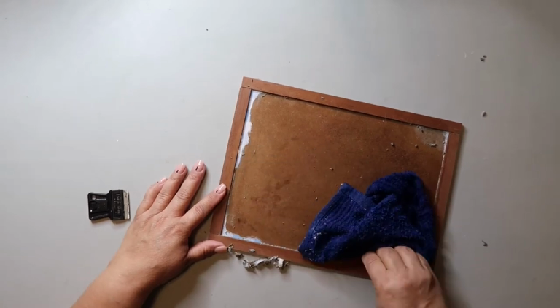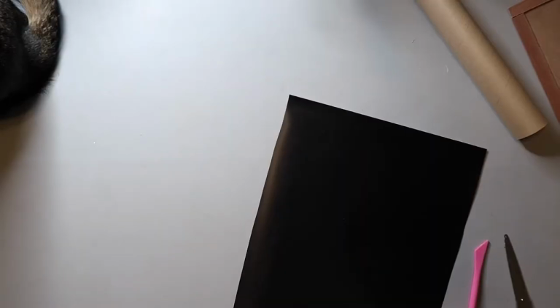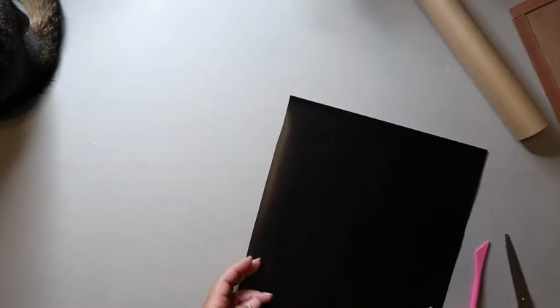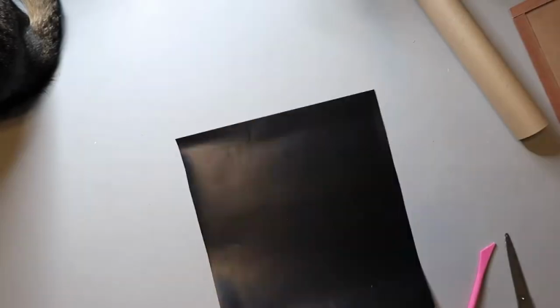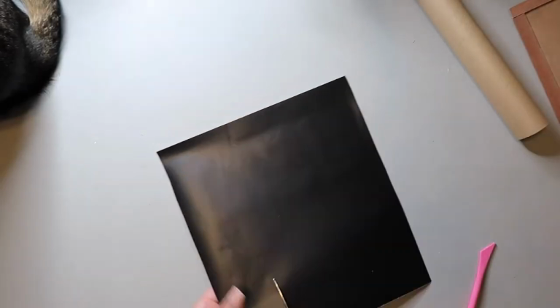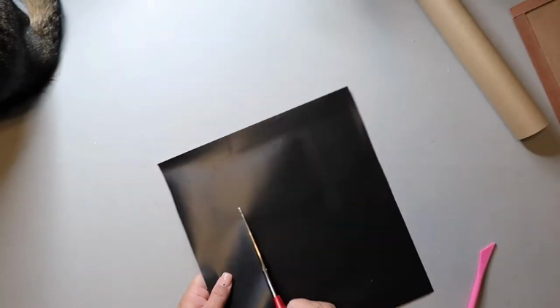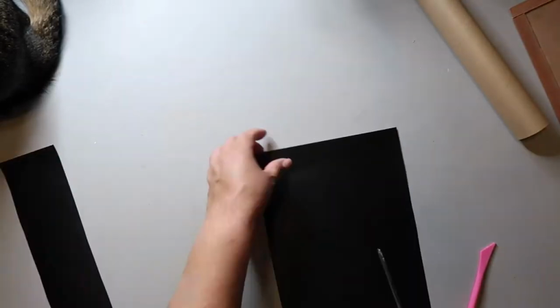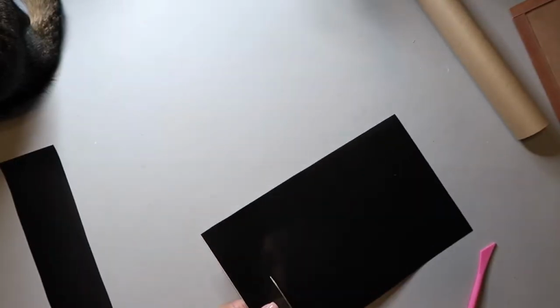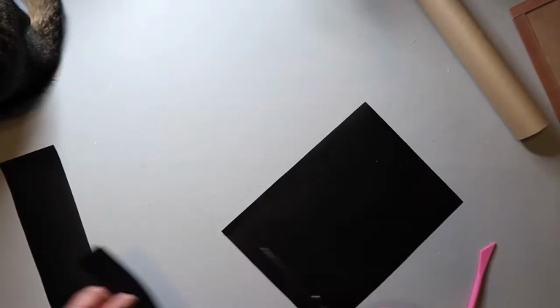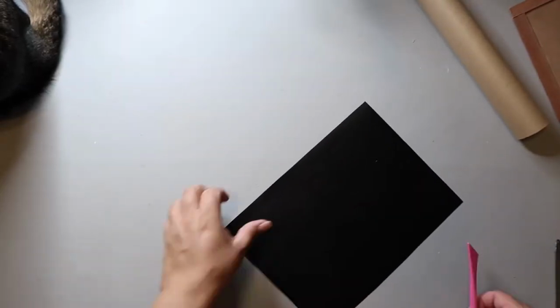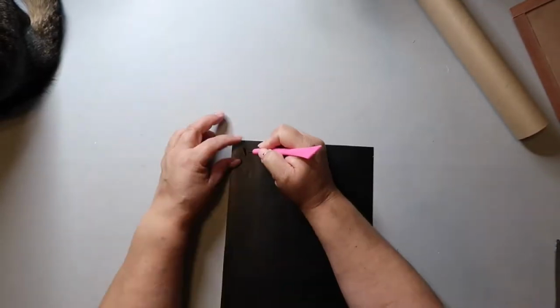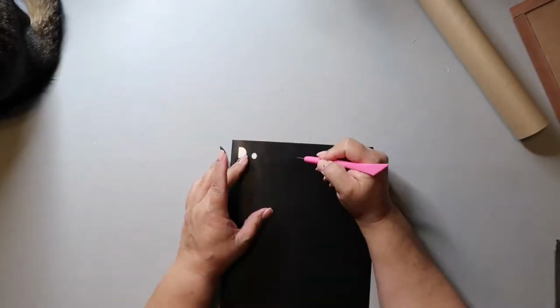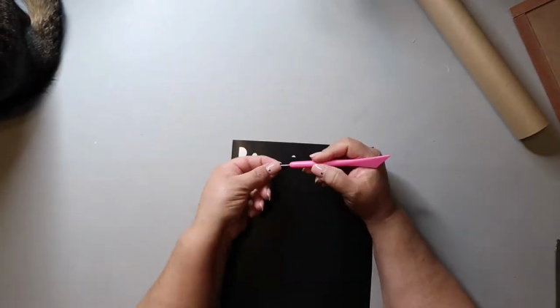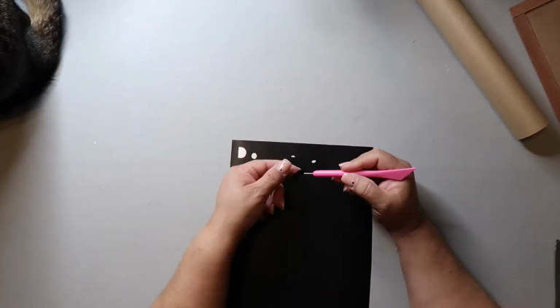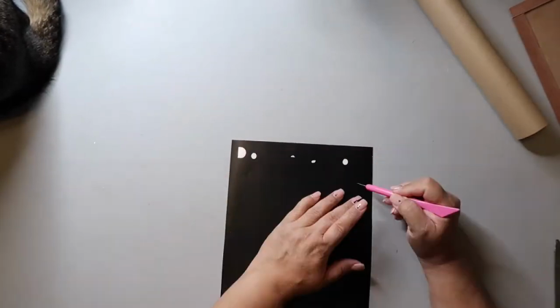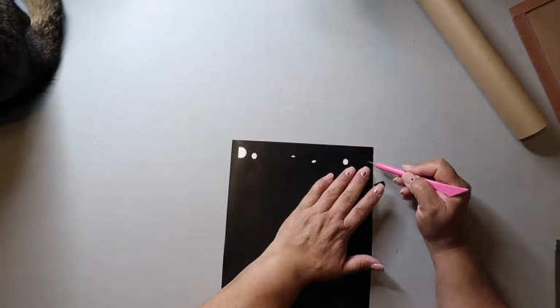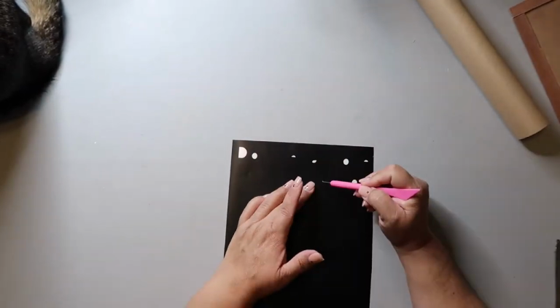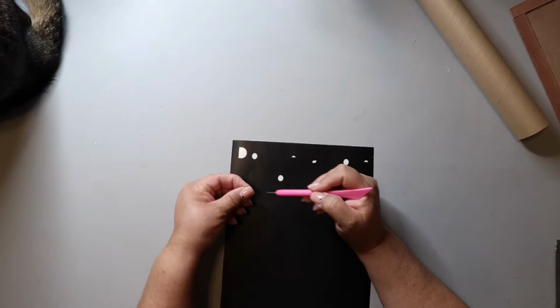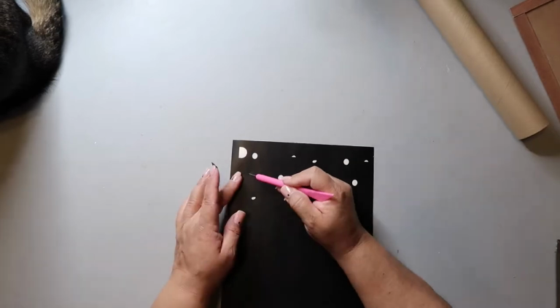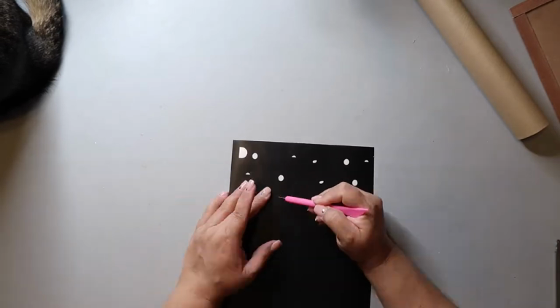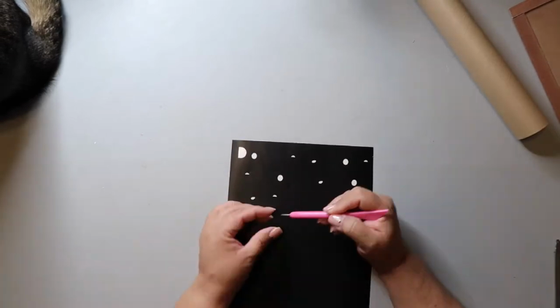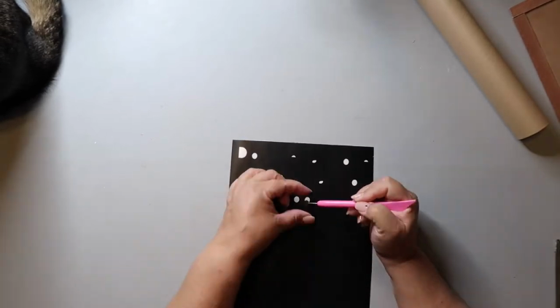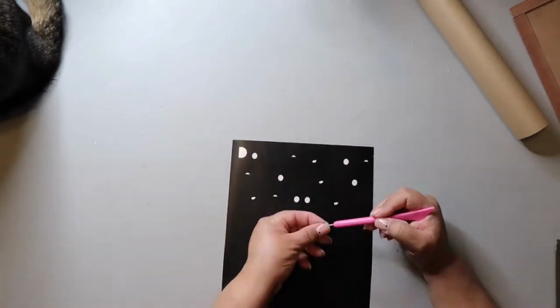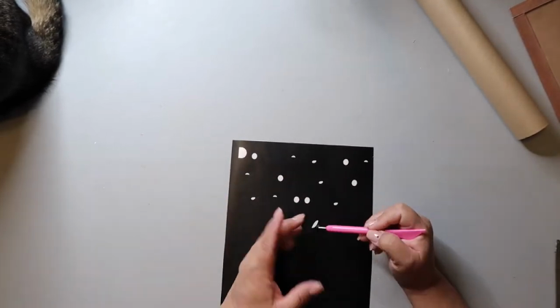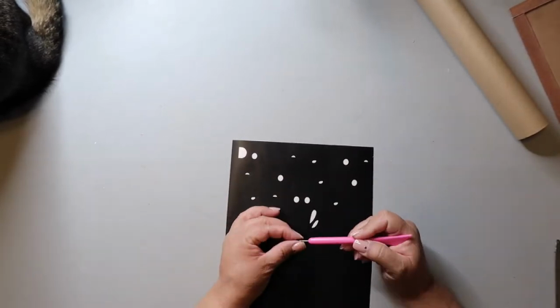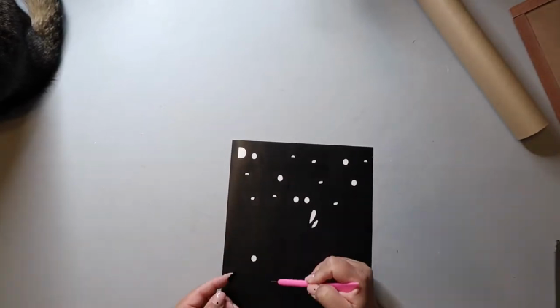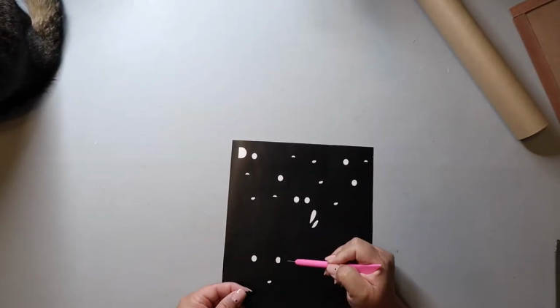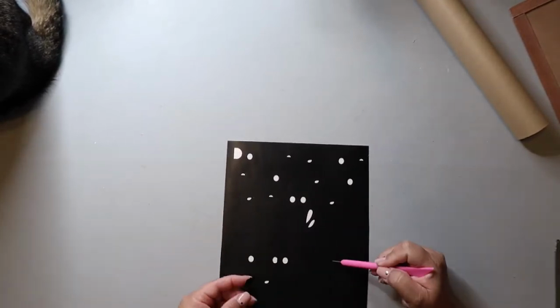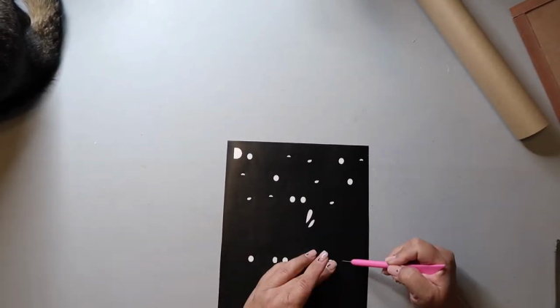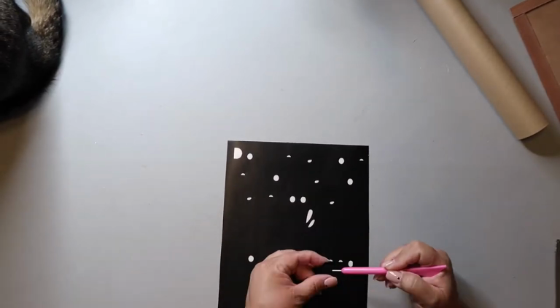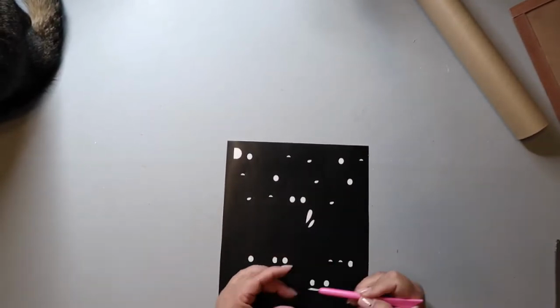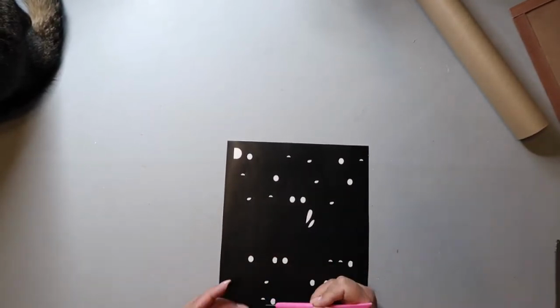I can't remember where I saw the inspo for this sign, but I thought it was super cute, and so I cut out the decal using my Cricut.